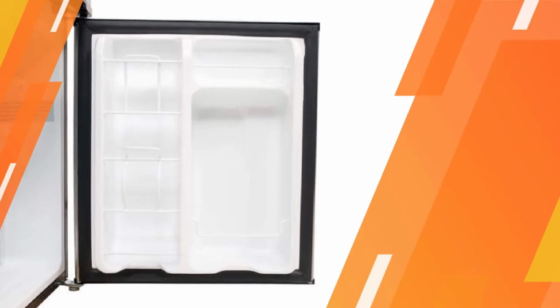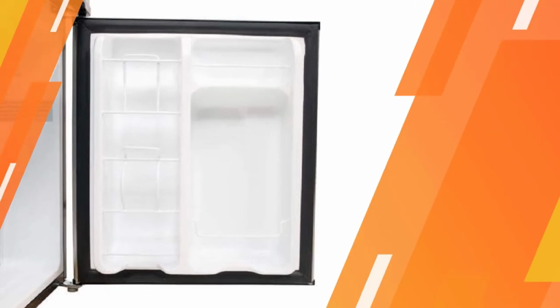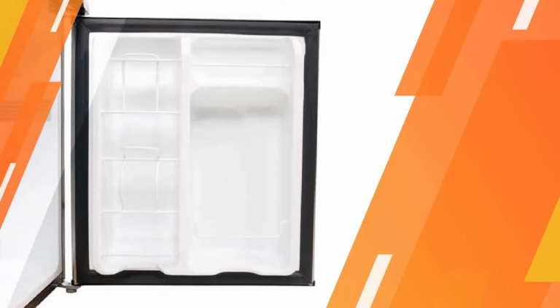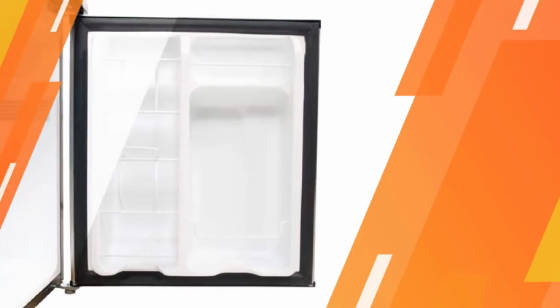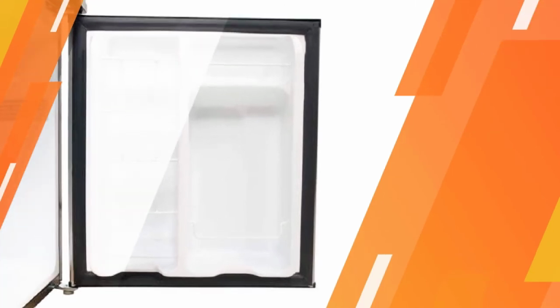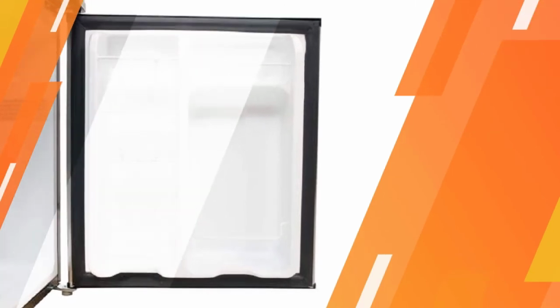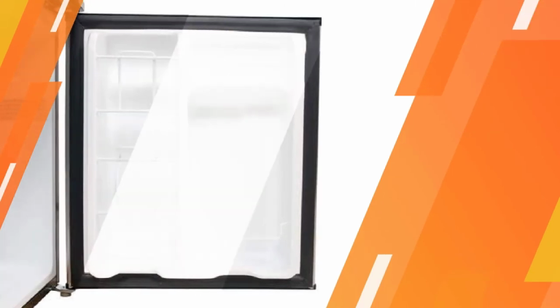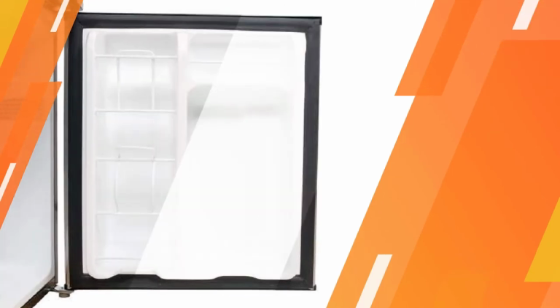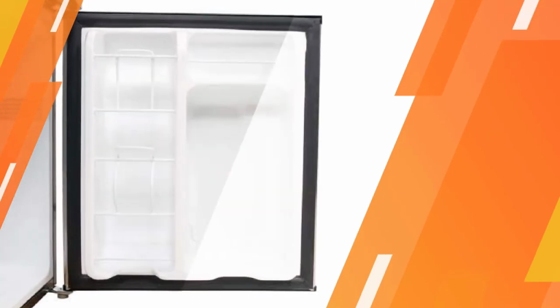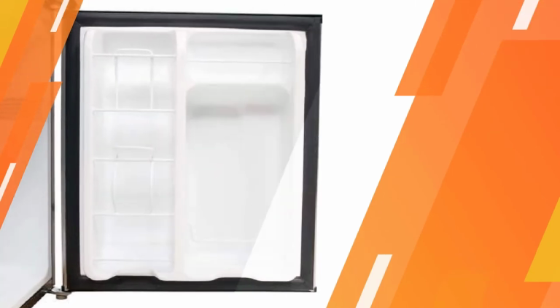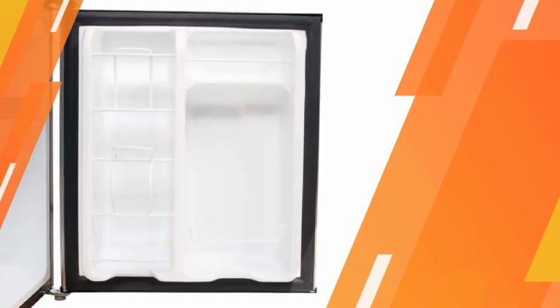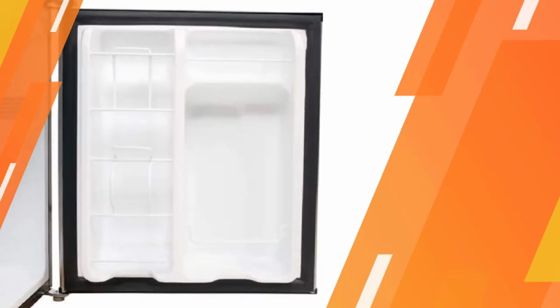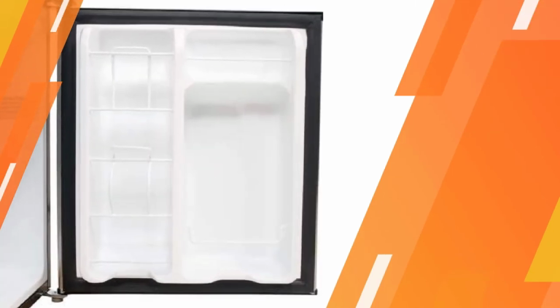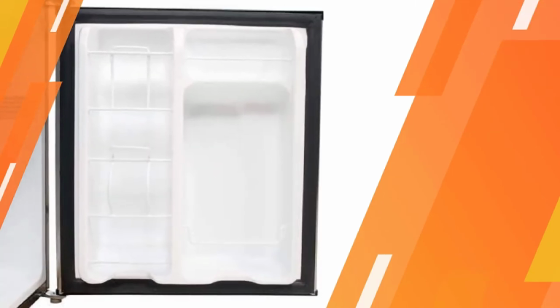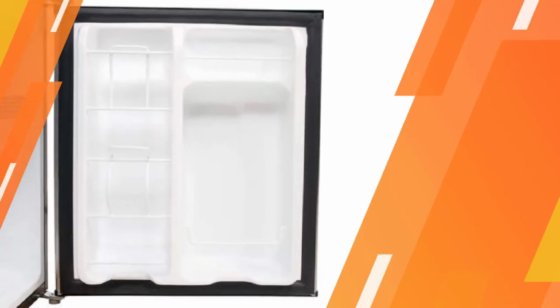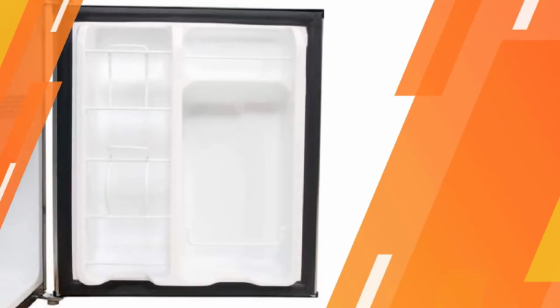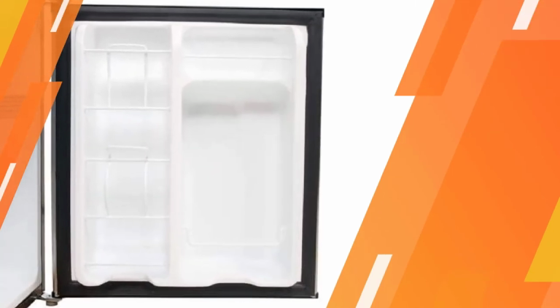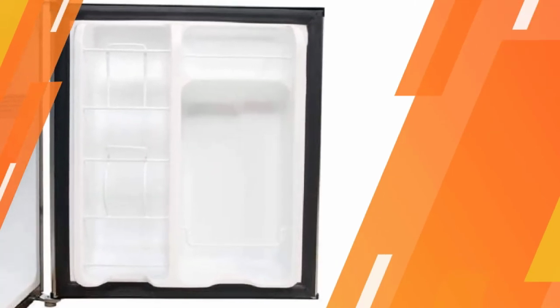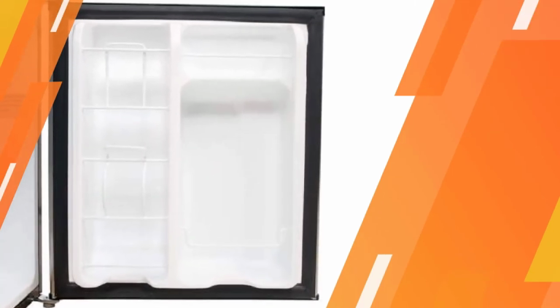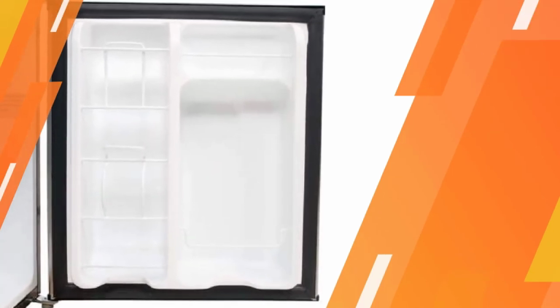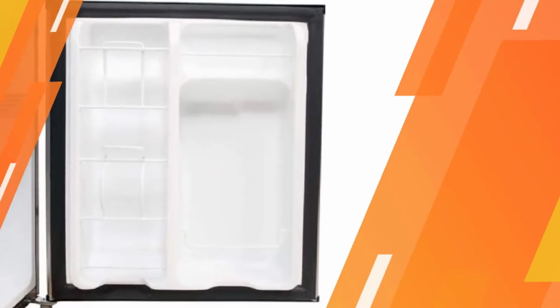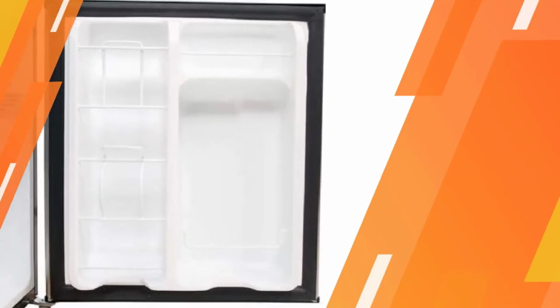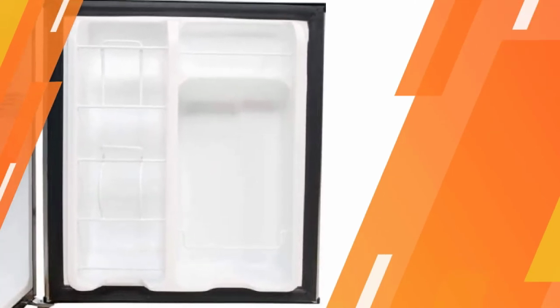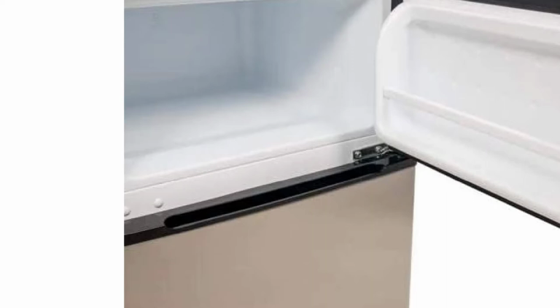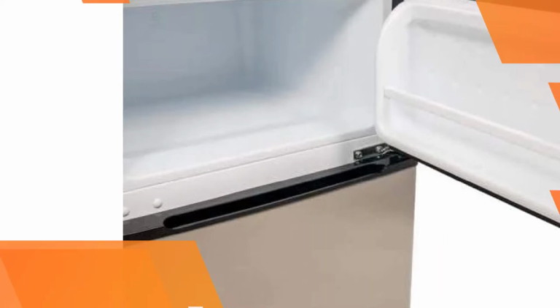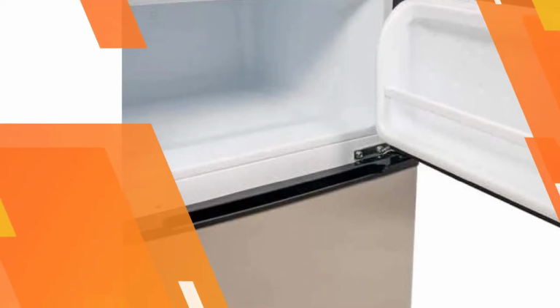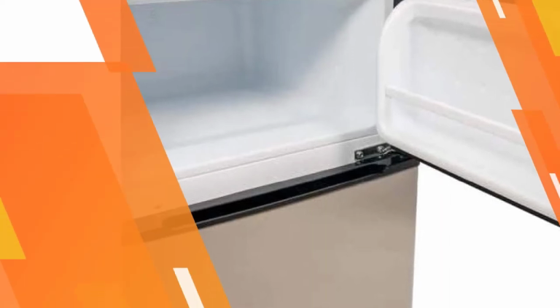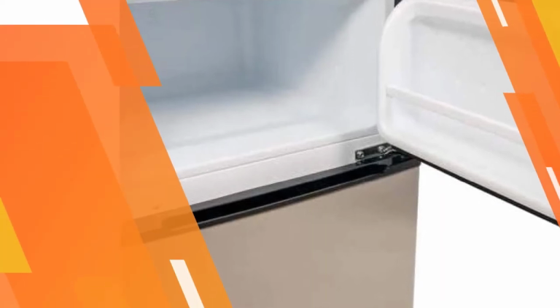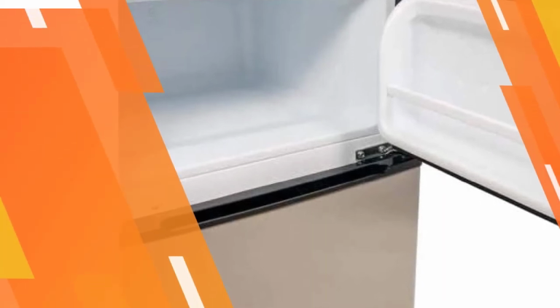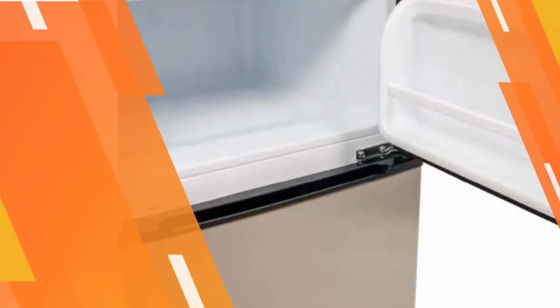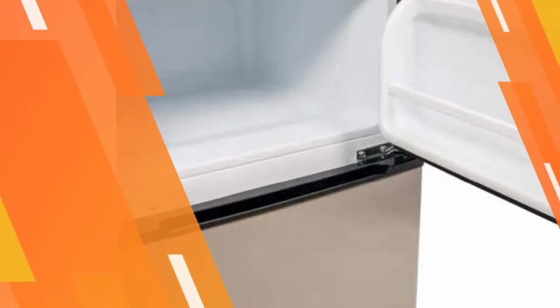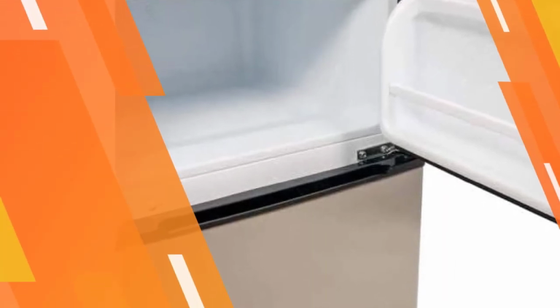An adjustable thermostat allows you to set the perfect temperature within the wide temperature range of 34 to 60 degrees F.